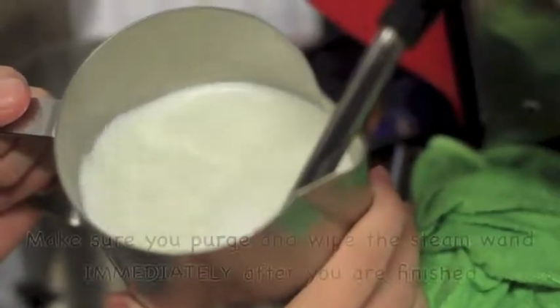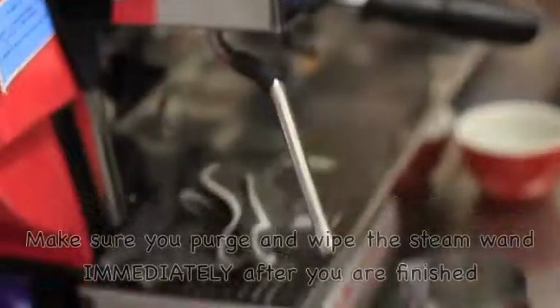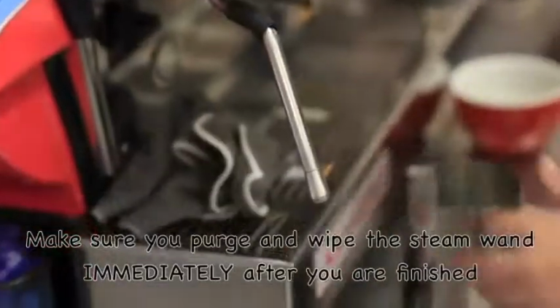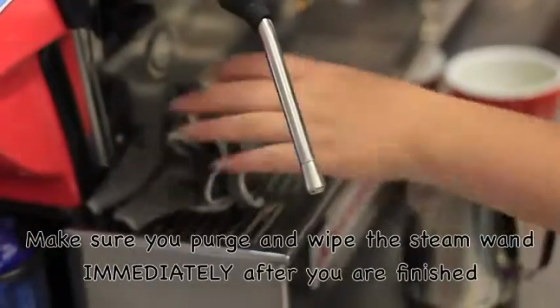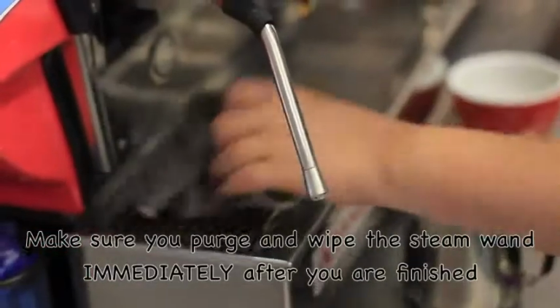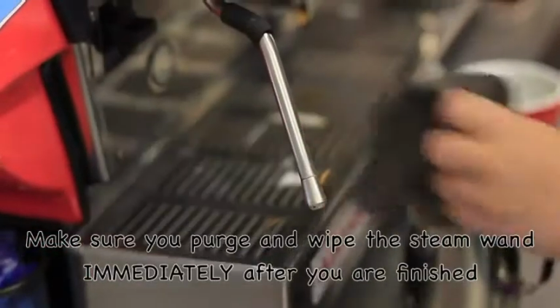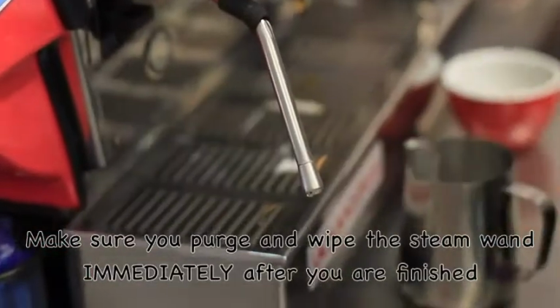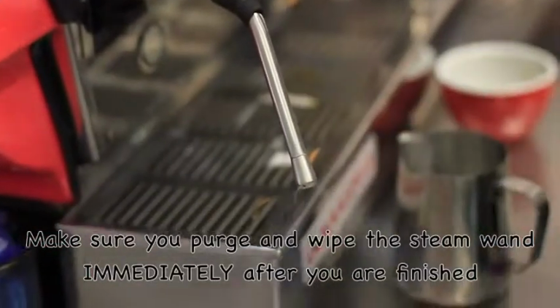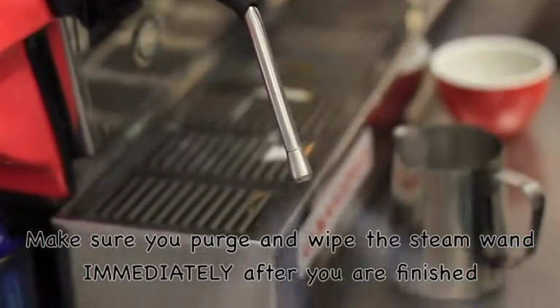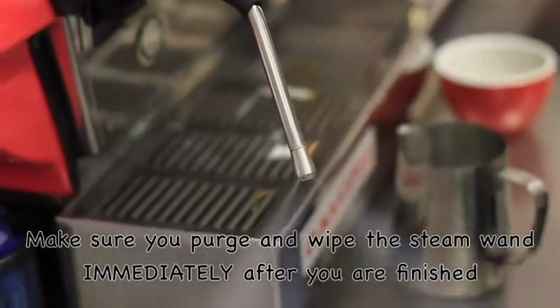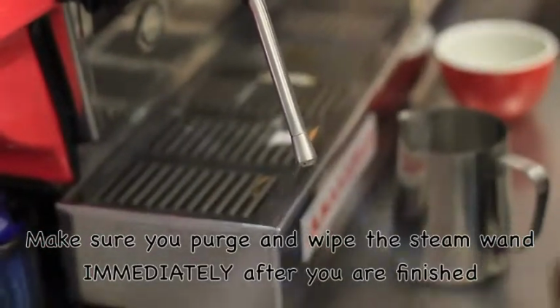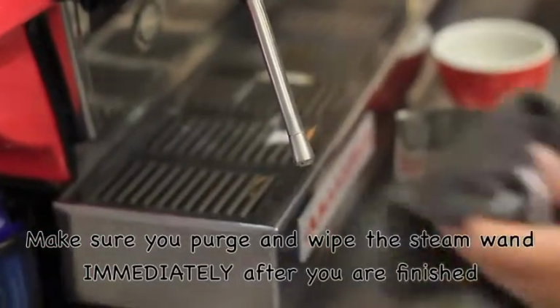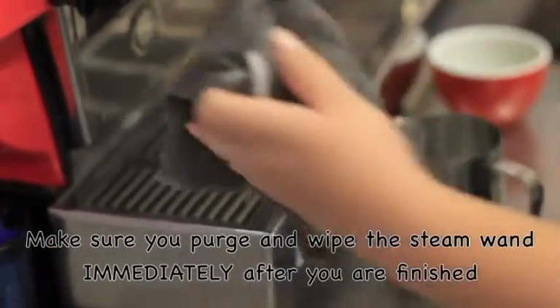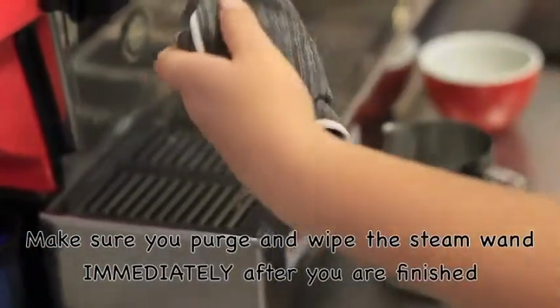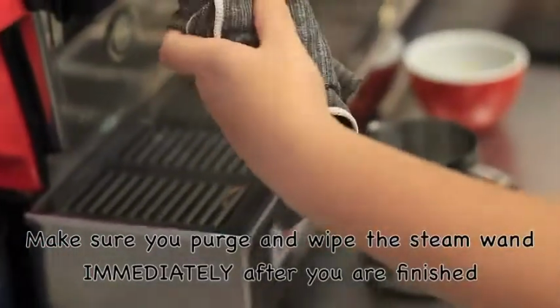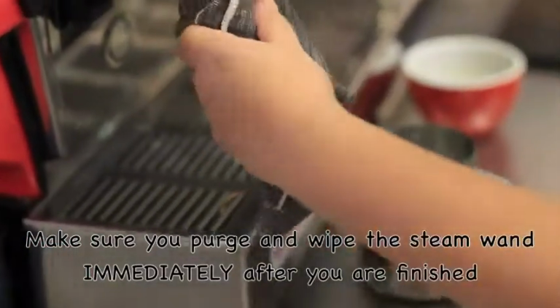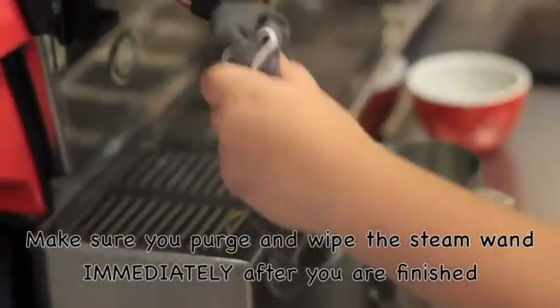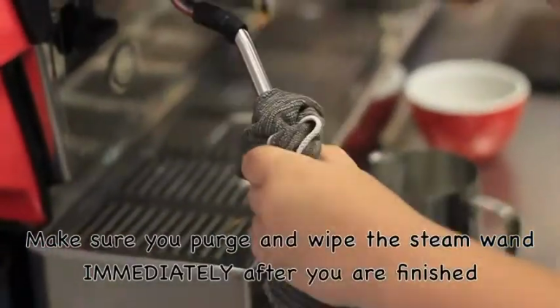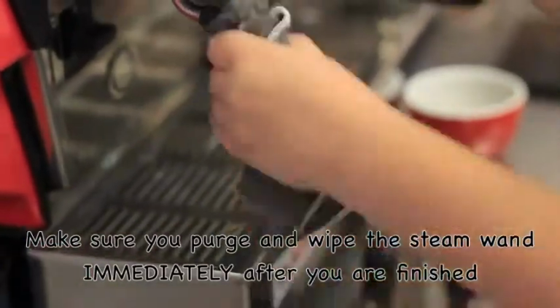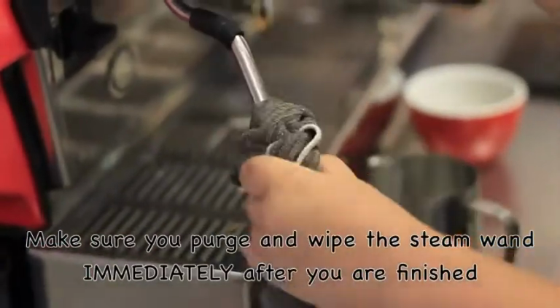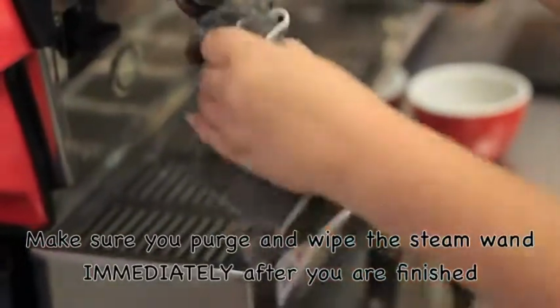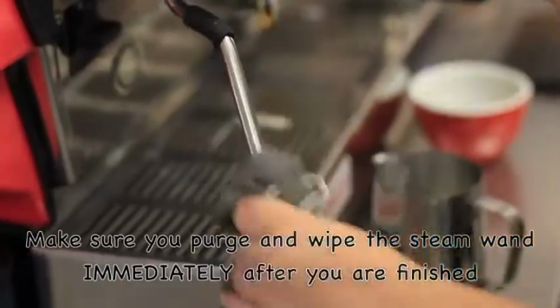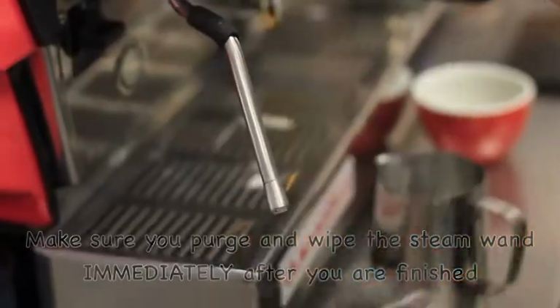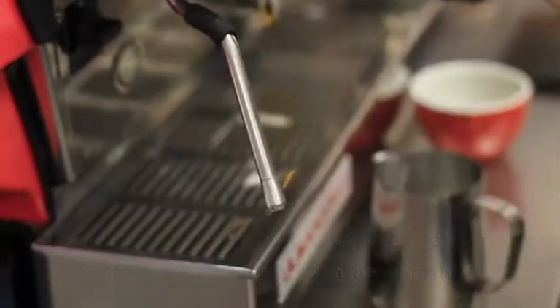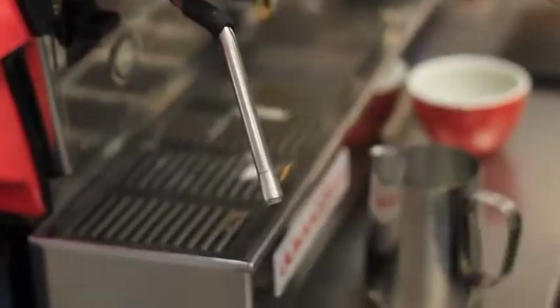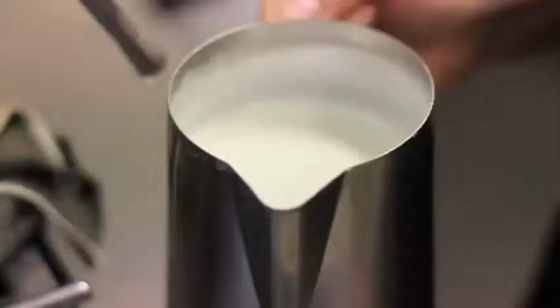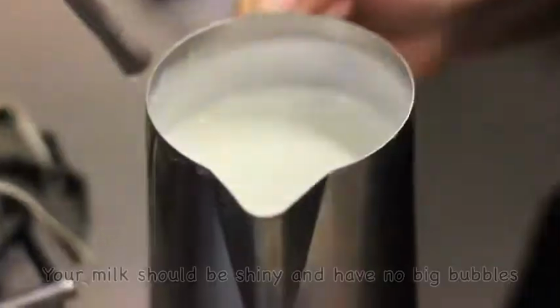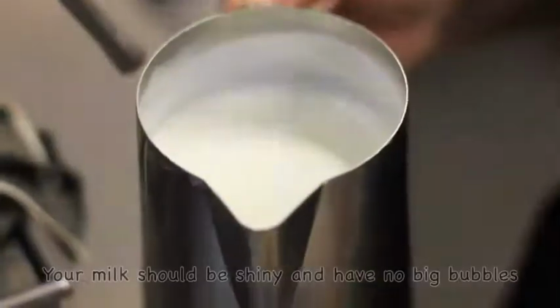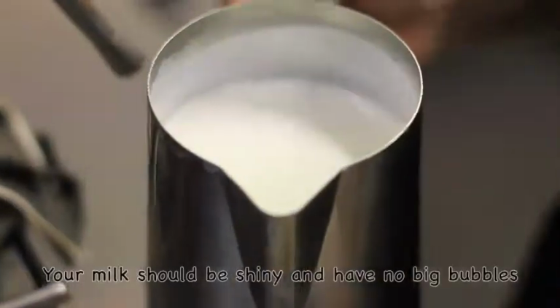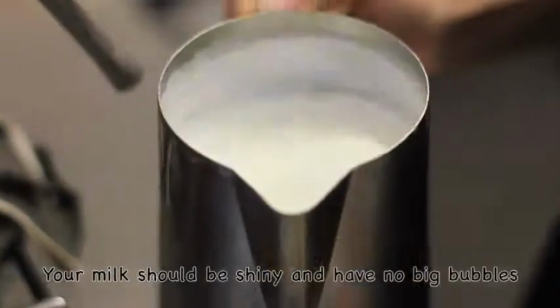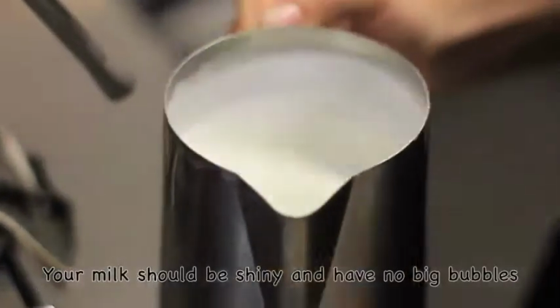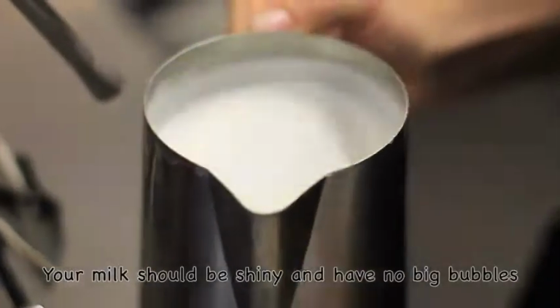When you finish frothing your milk, make sure that you purge and wipe your steam wand immediately after you've finished, including the tip of the wand.